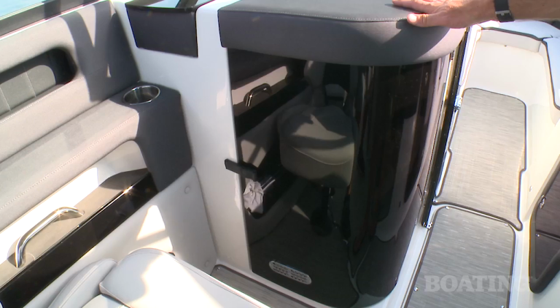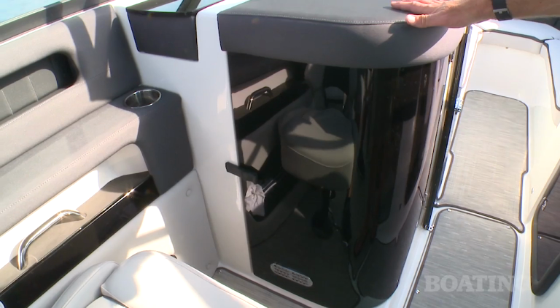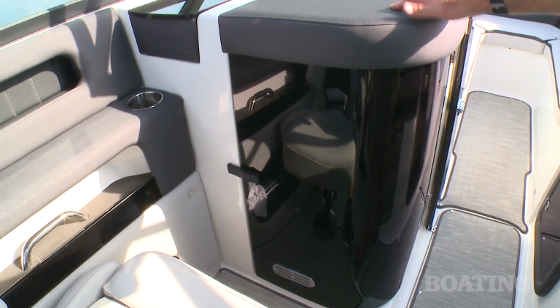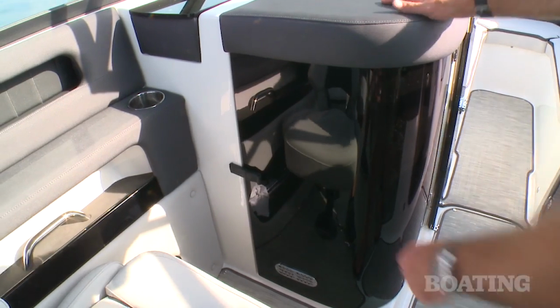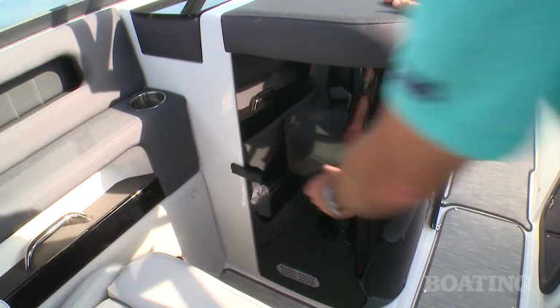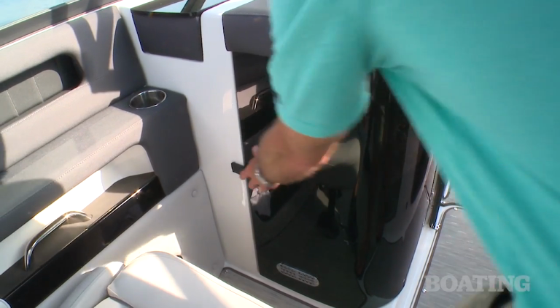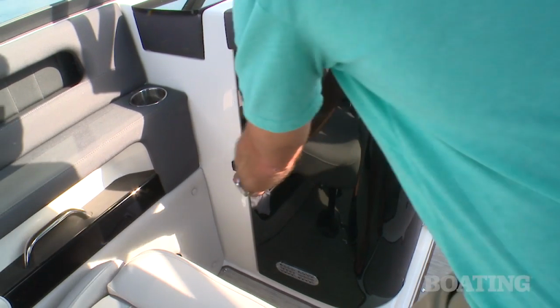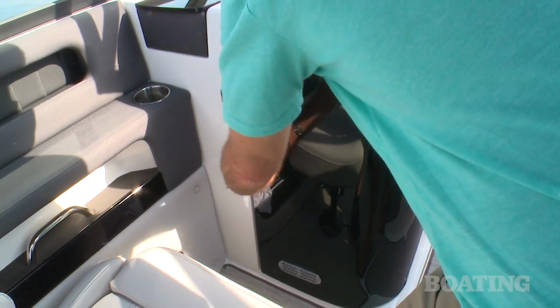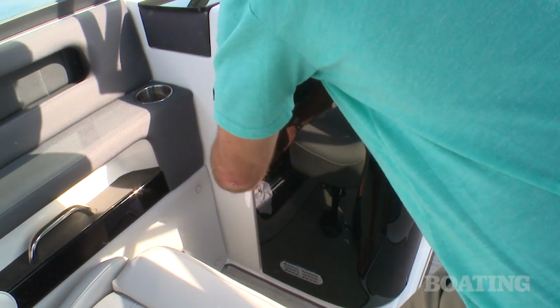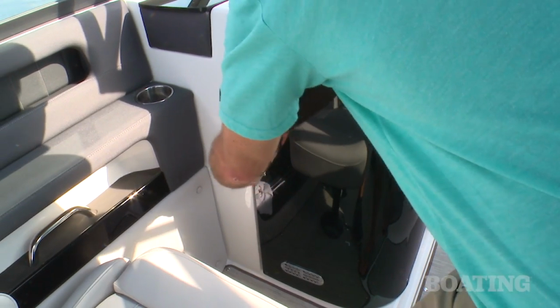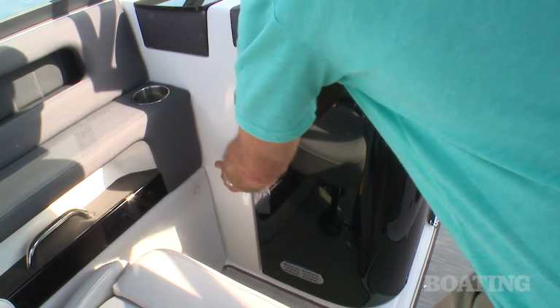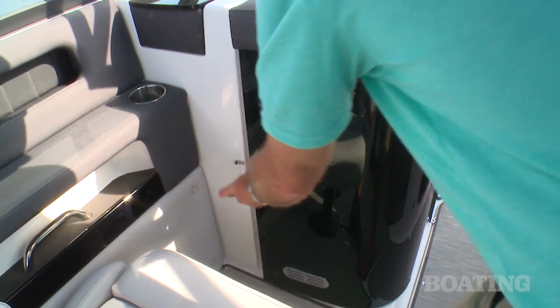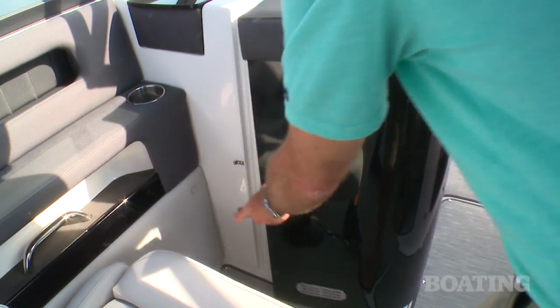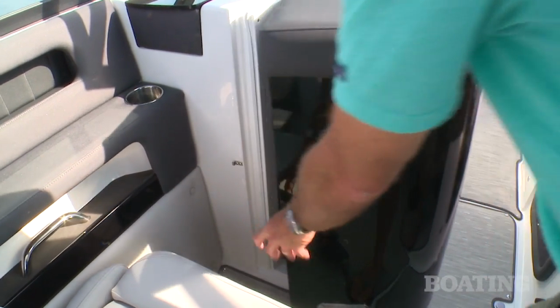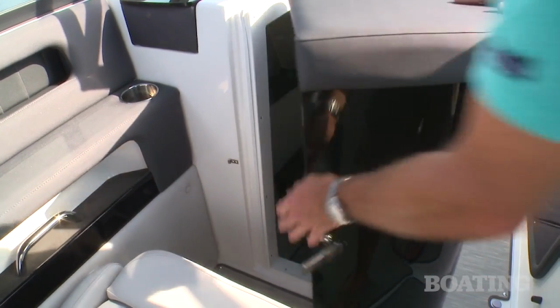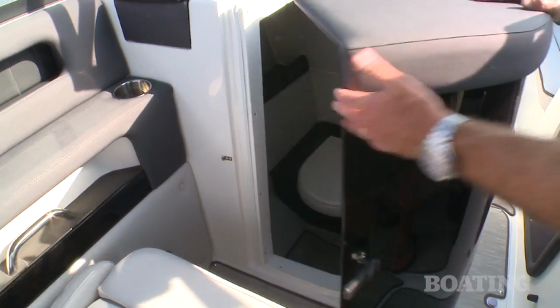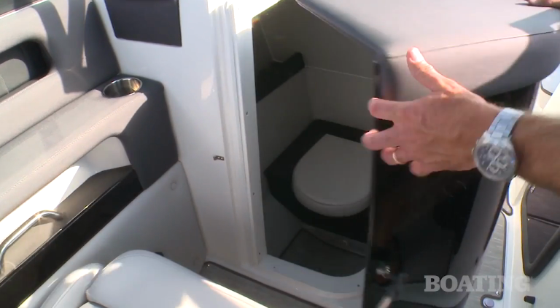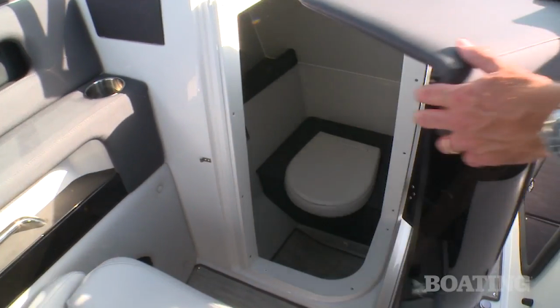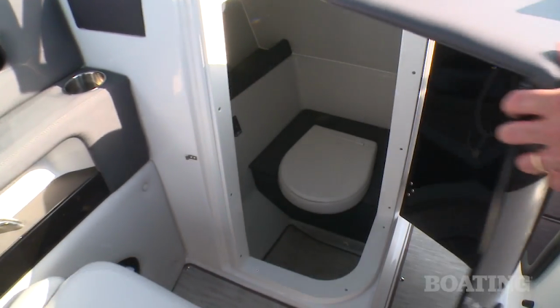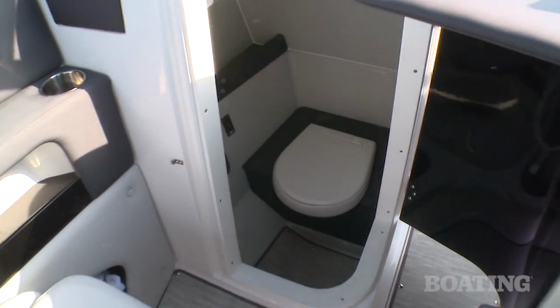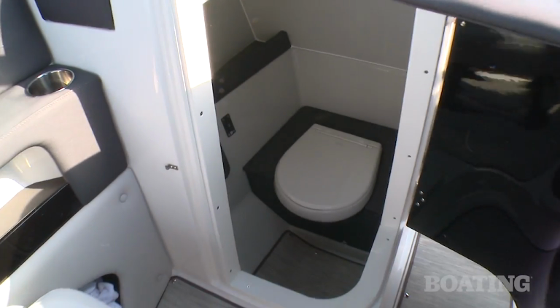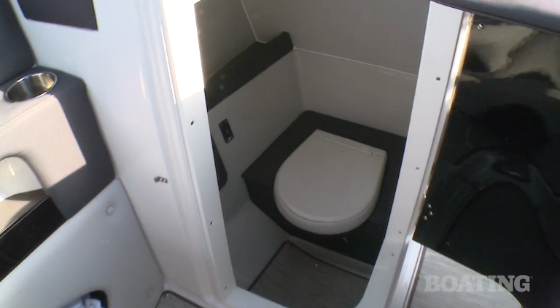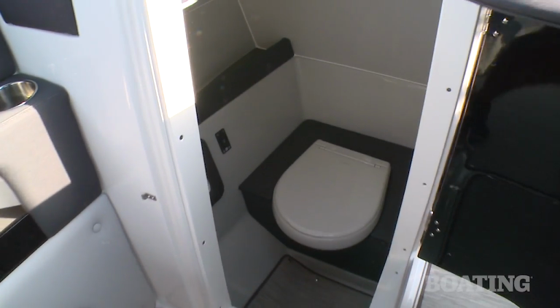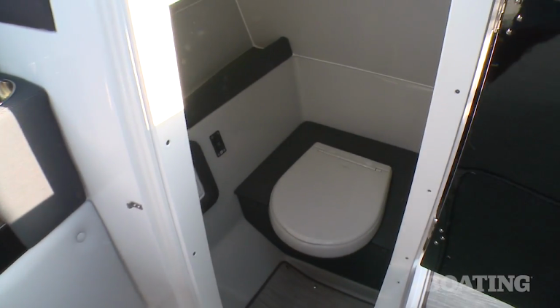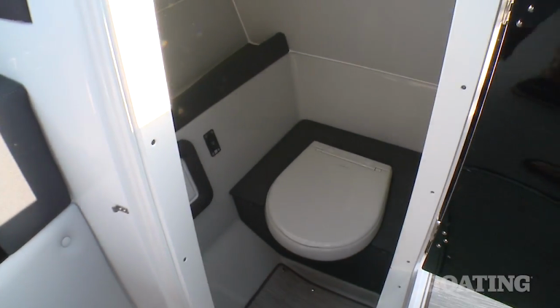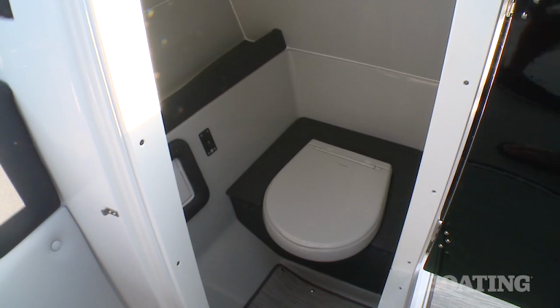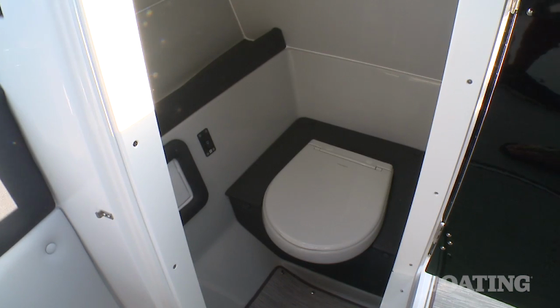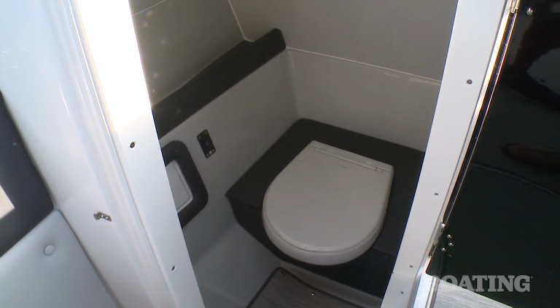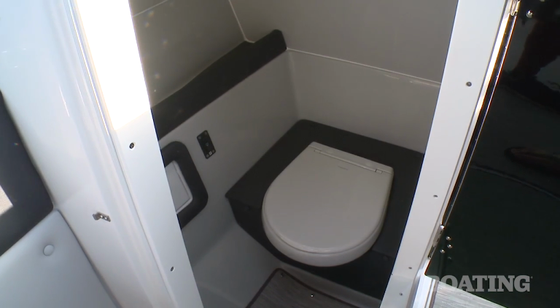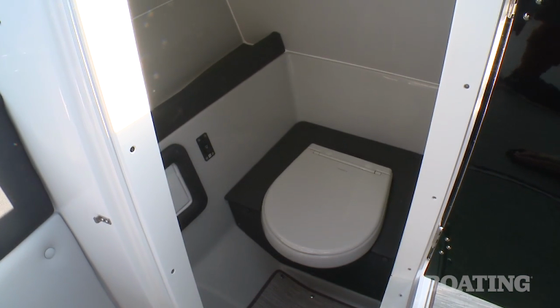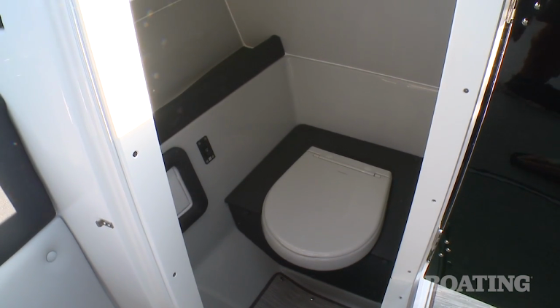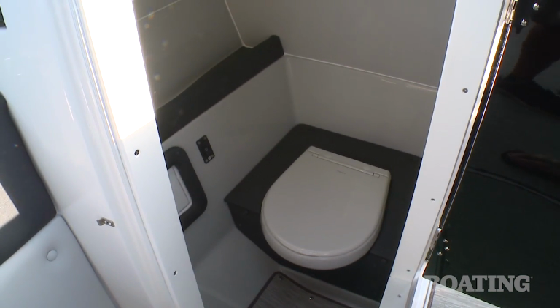In the port console you've got a head that's easy to access and it's actually bigger than the one from my first apartment.